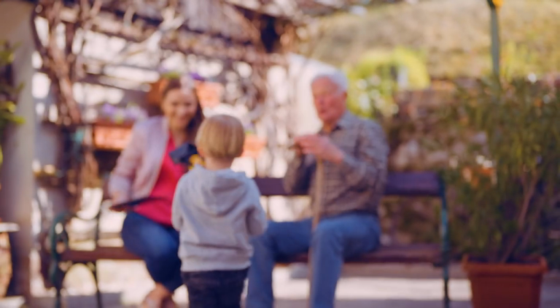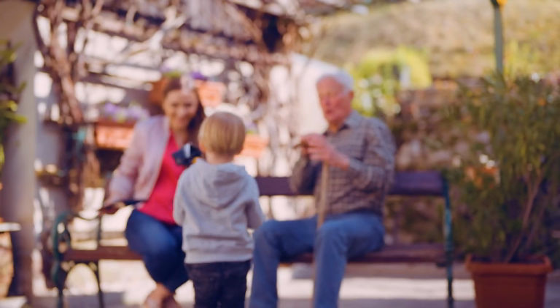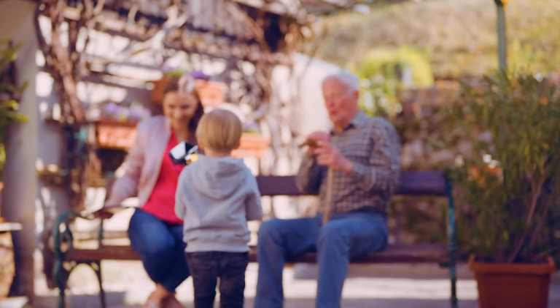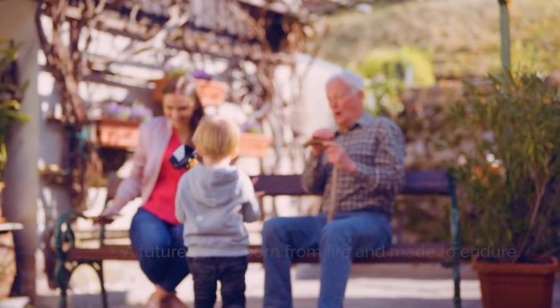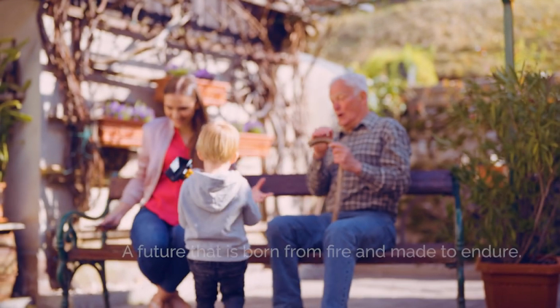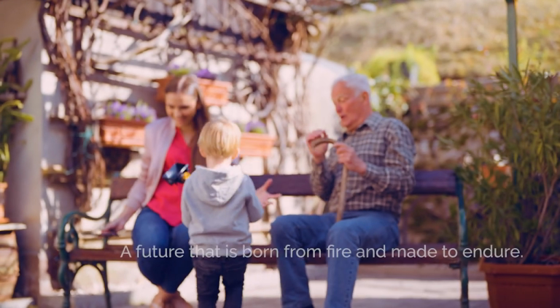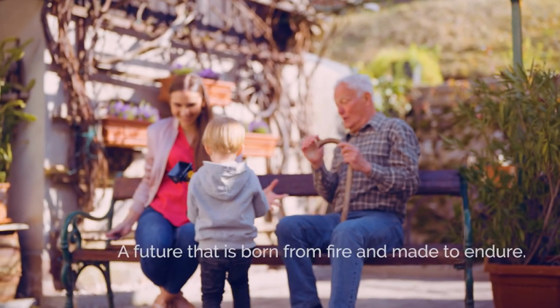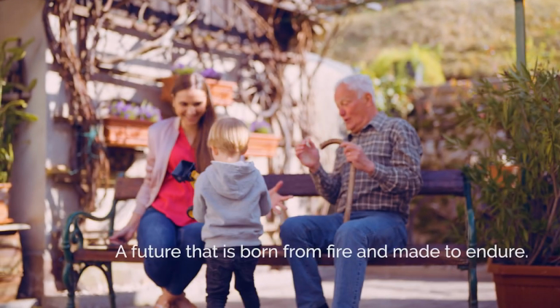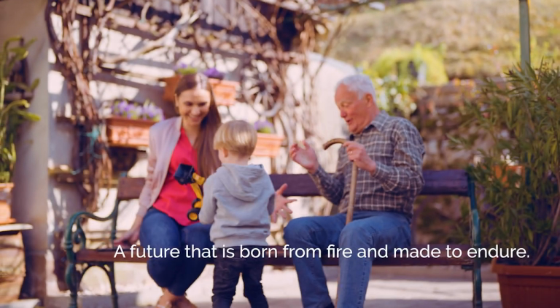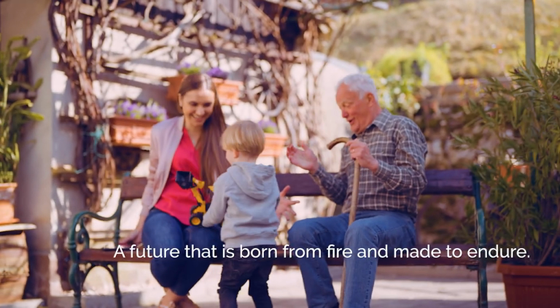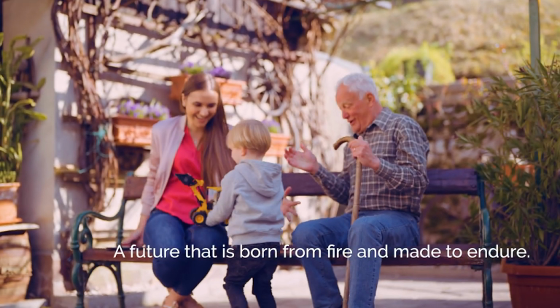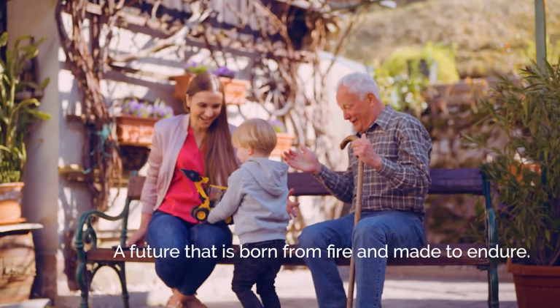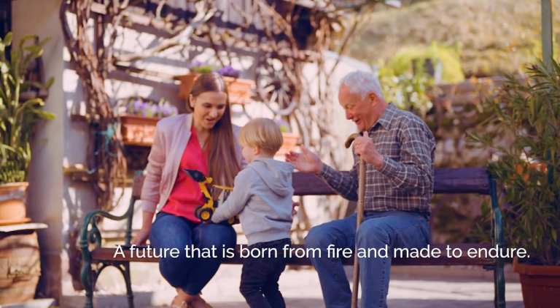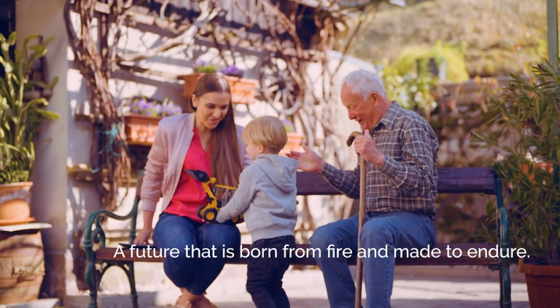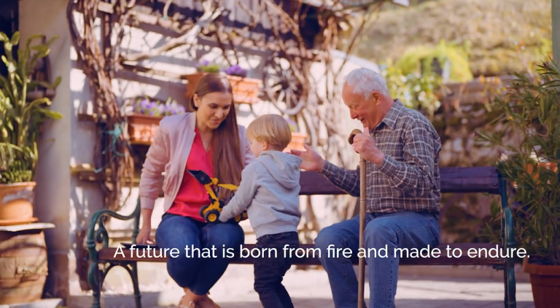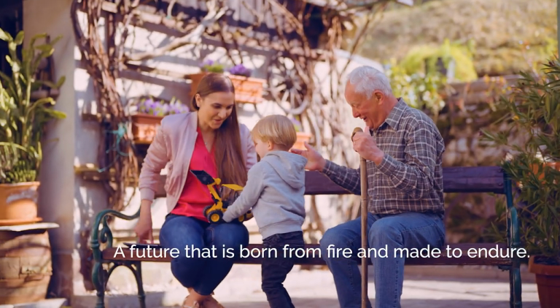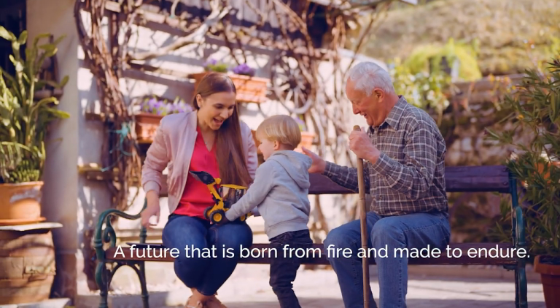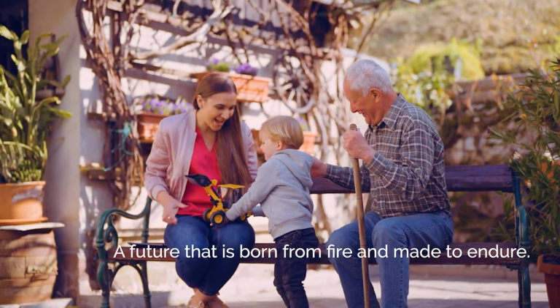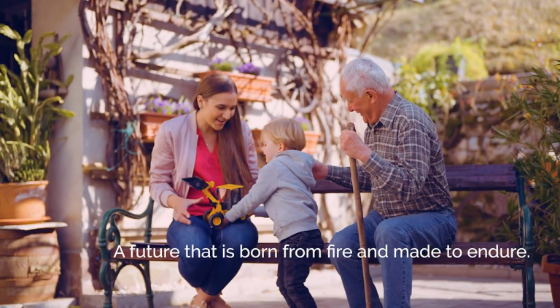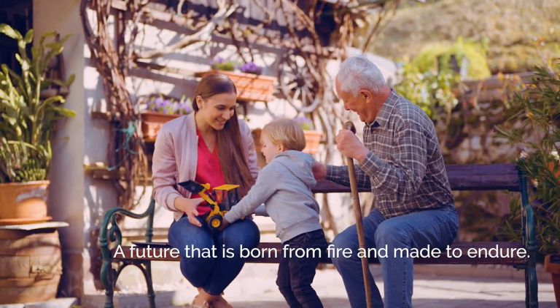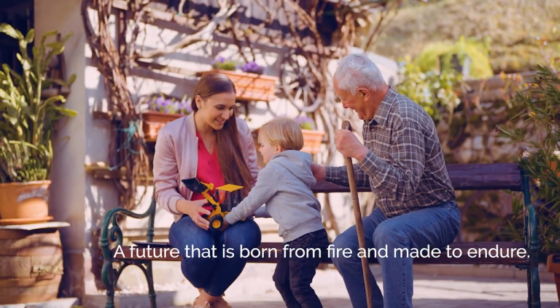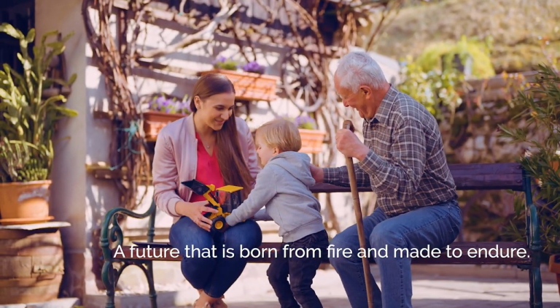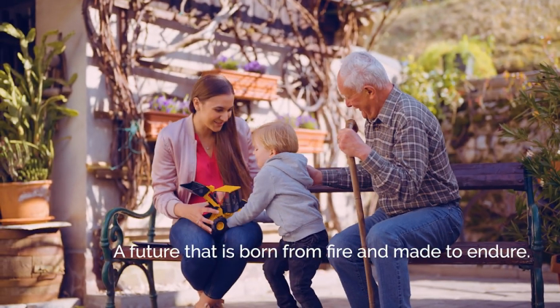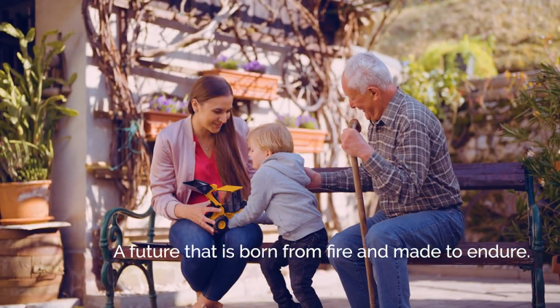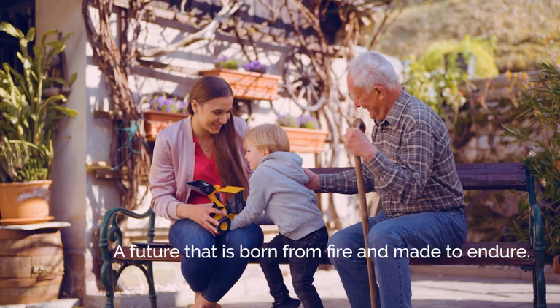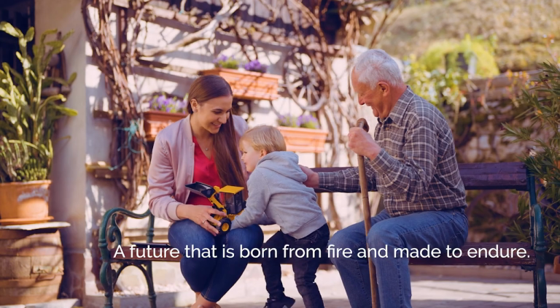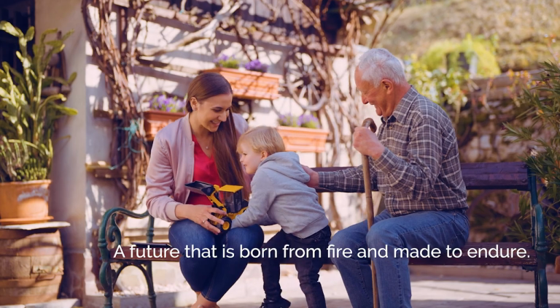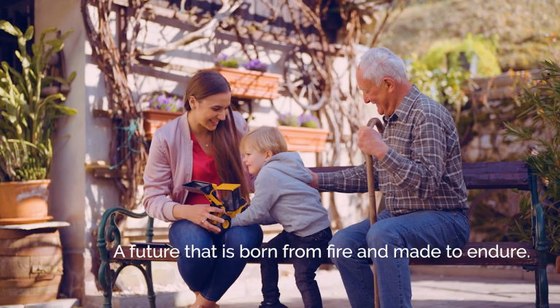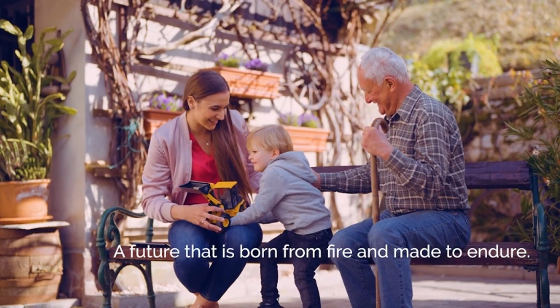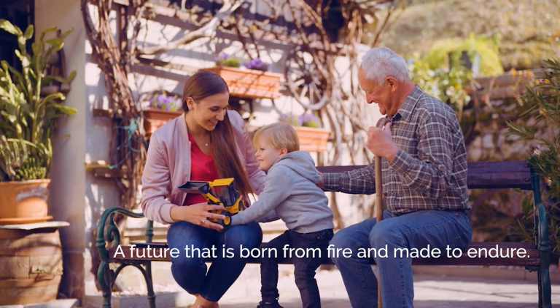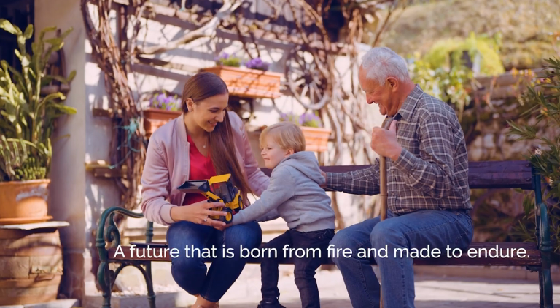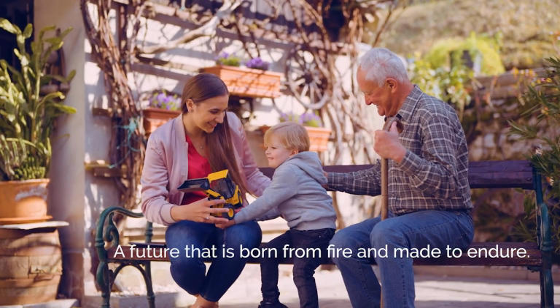A future that is born from fire and made to endure.